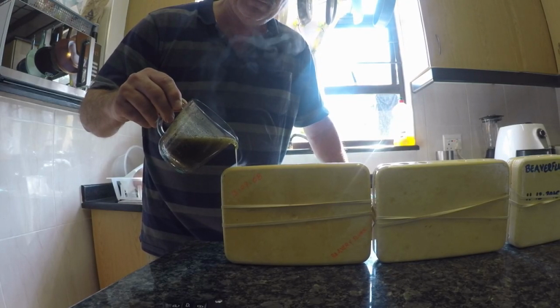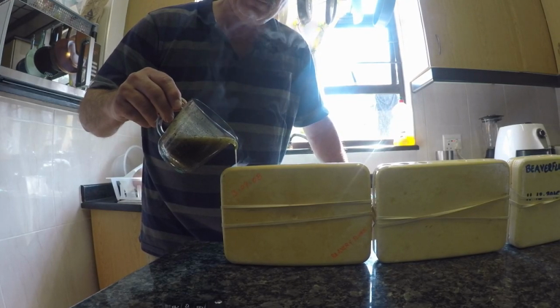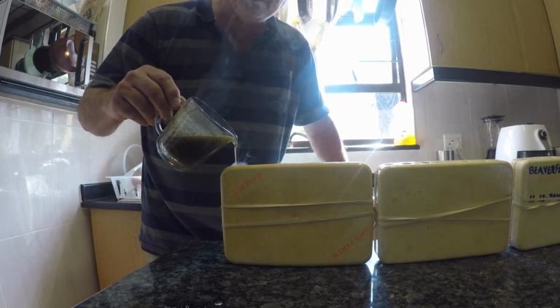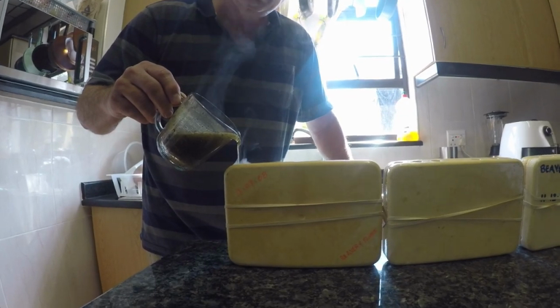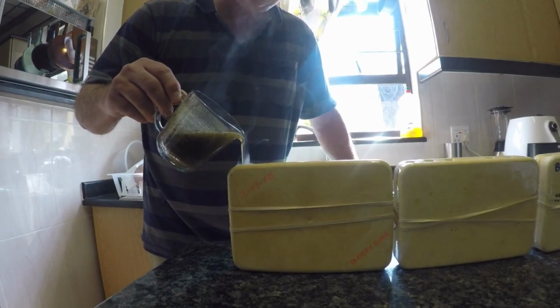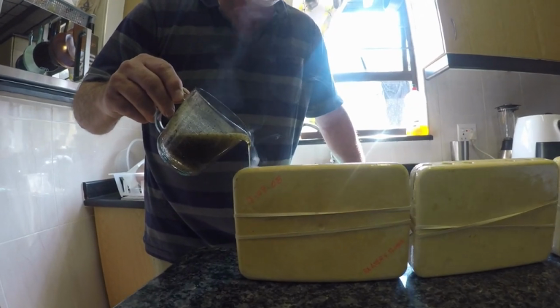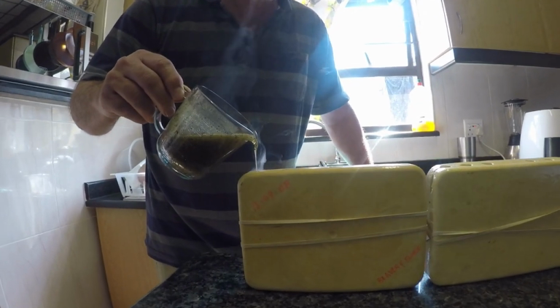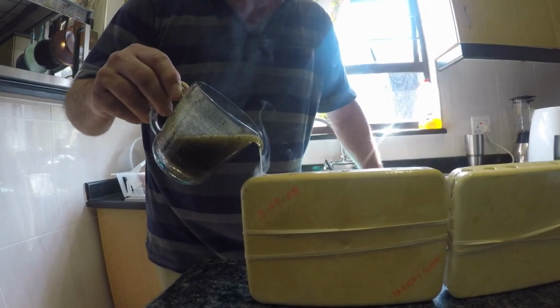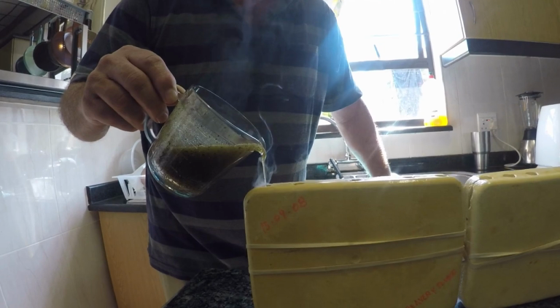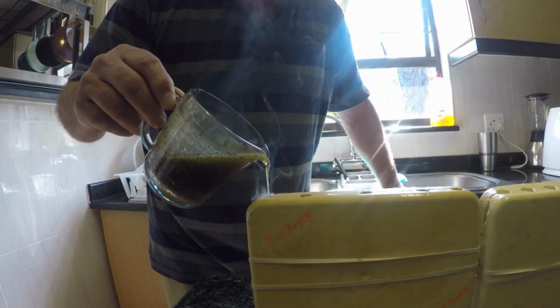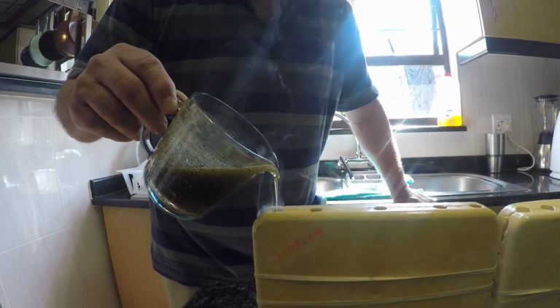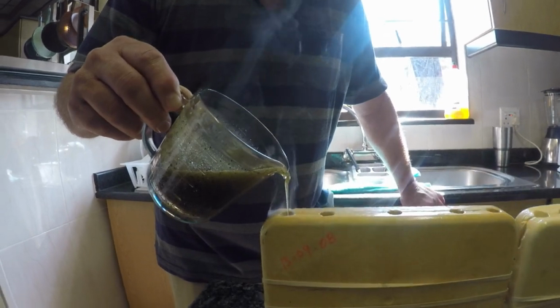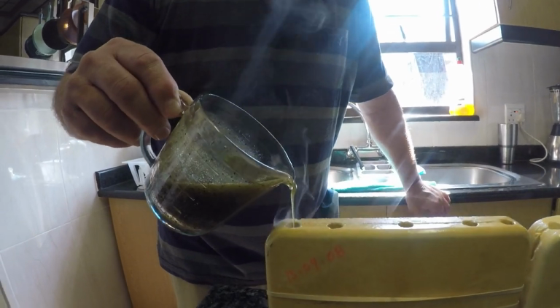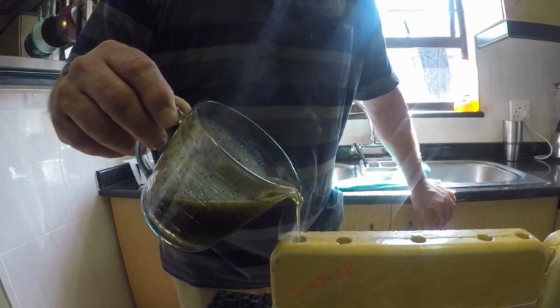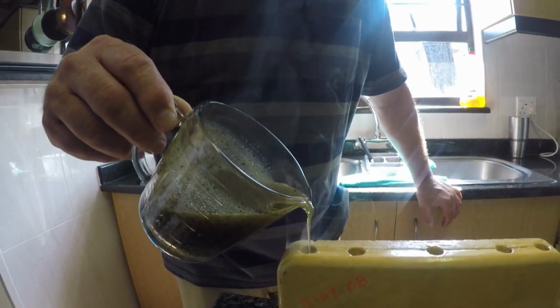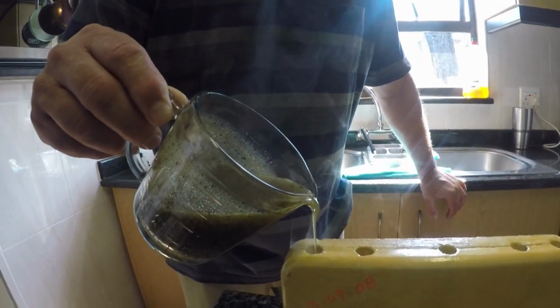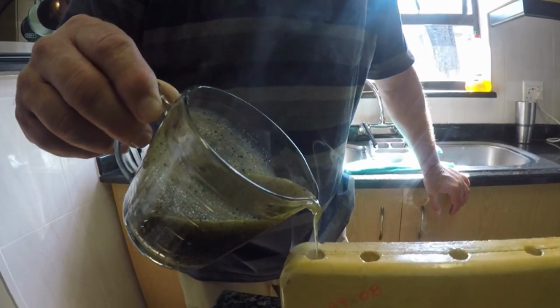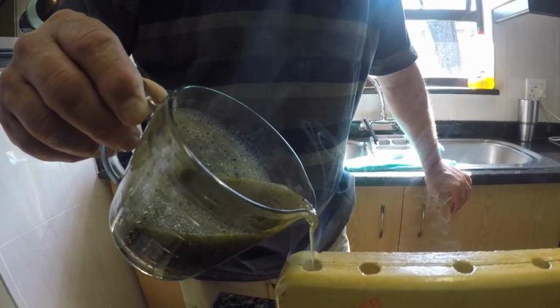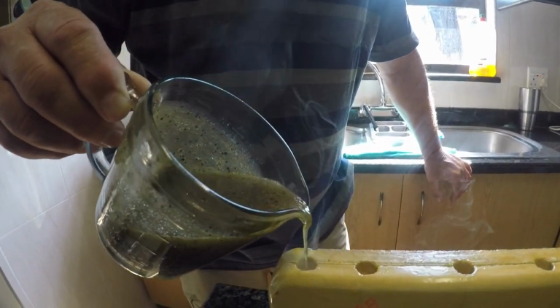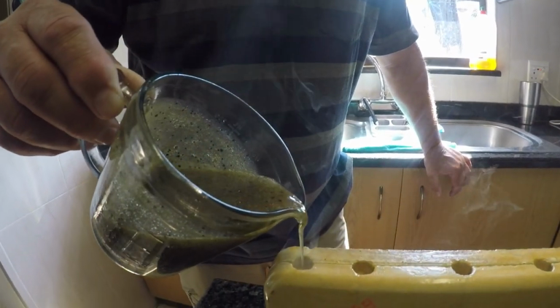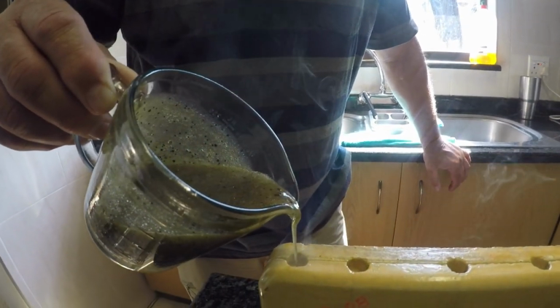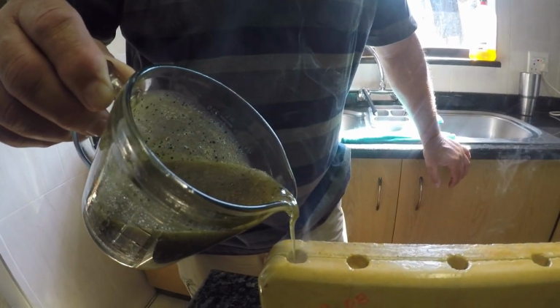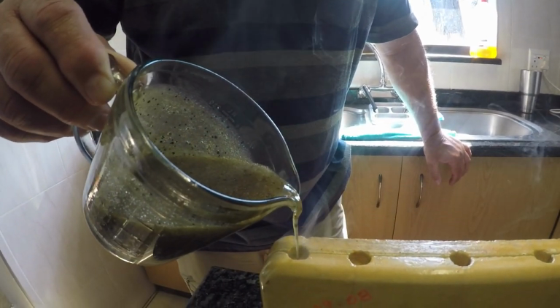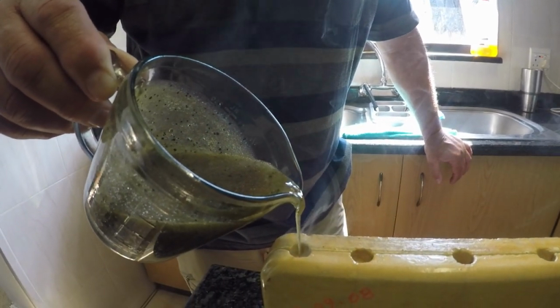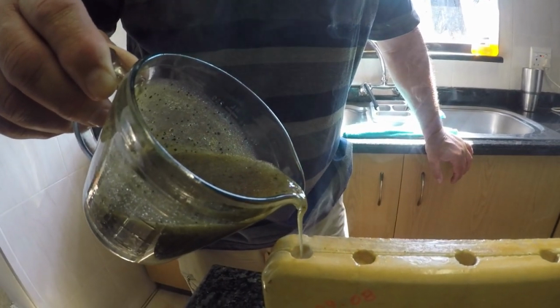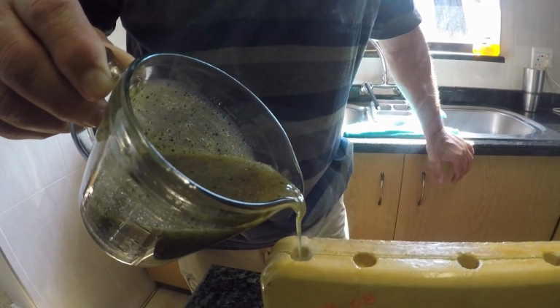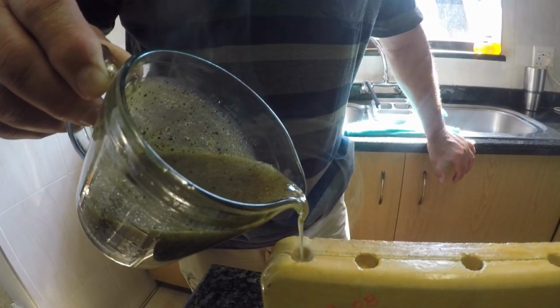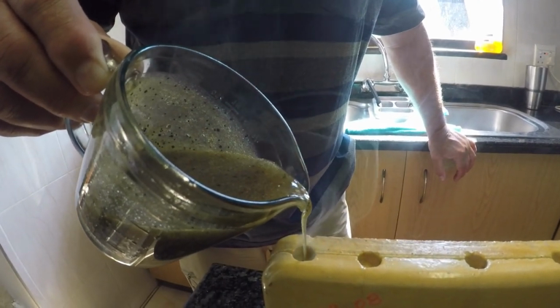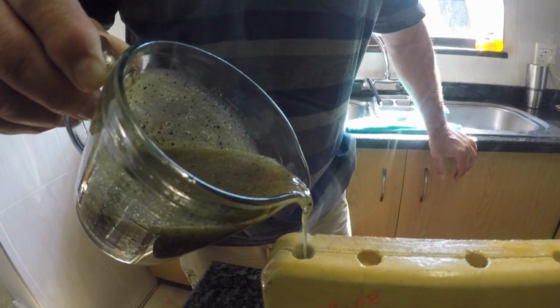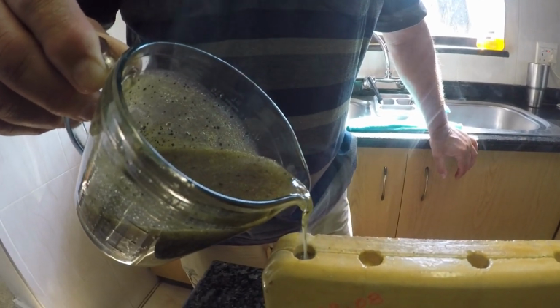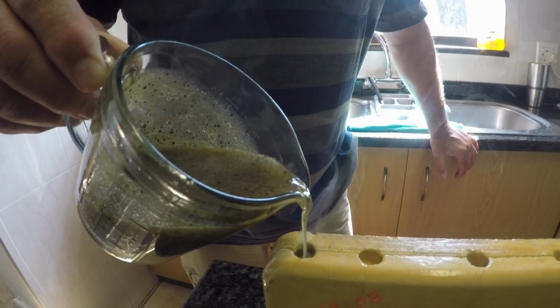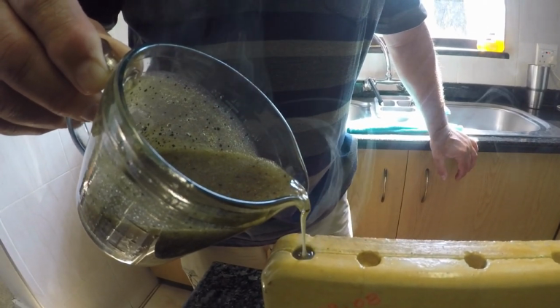Okay, make sure you've got a steady hand when you're pouring it in.